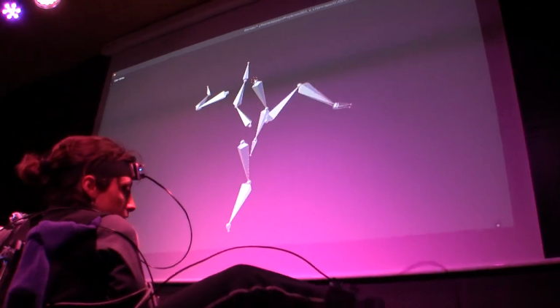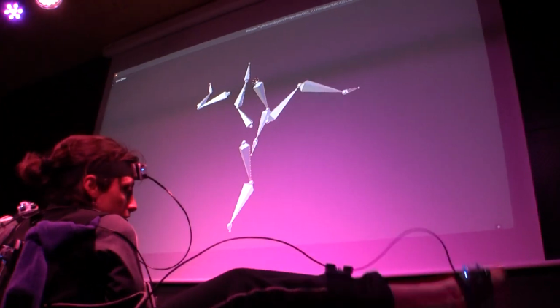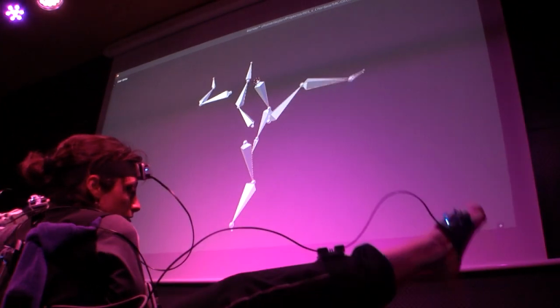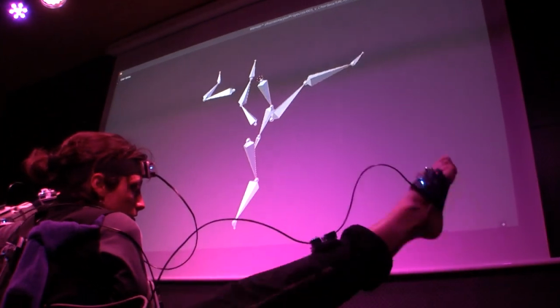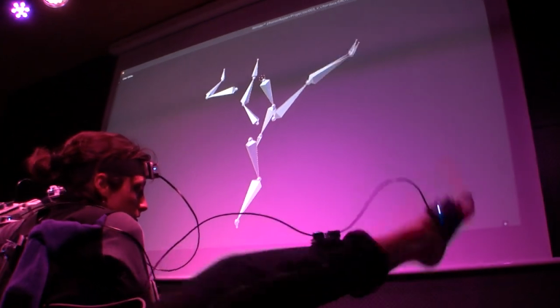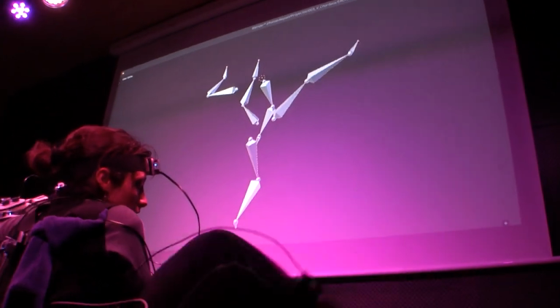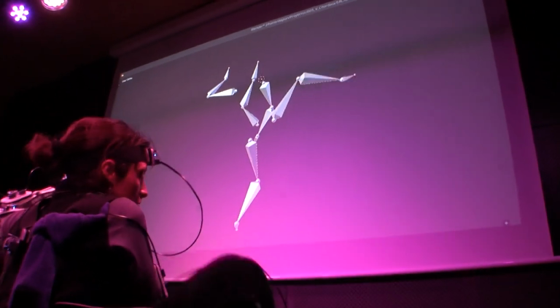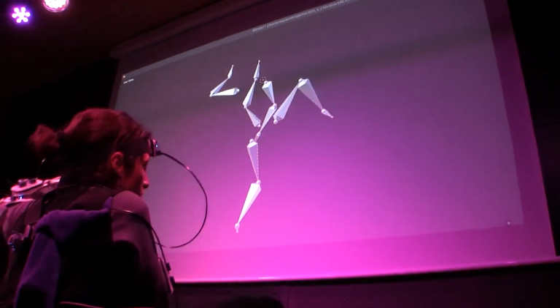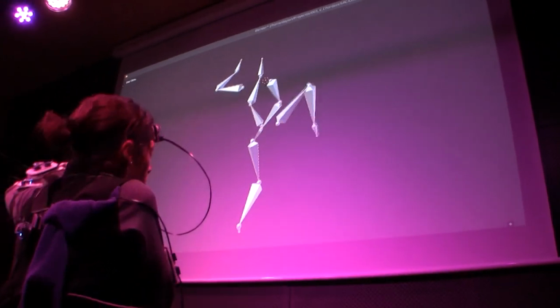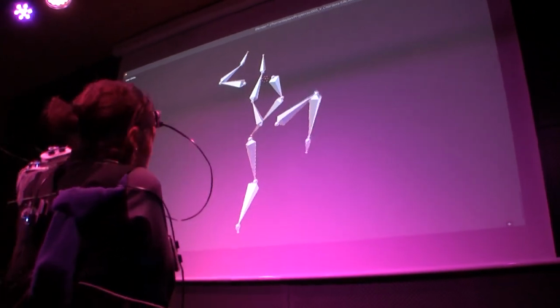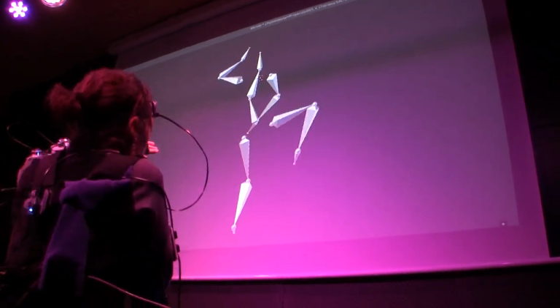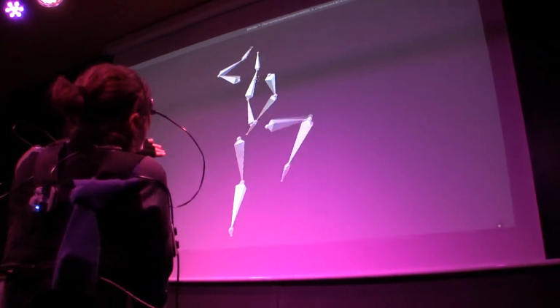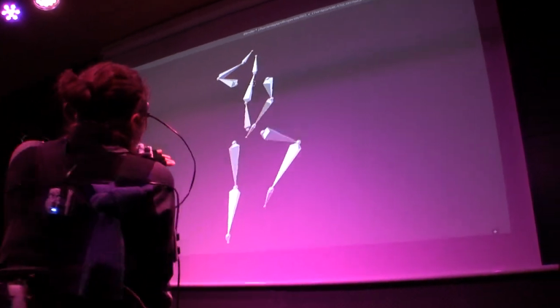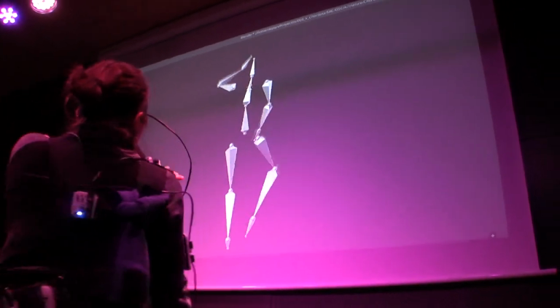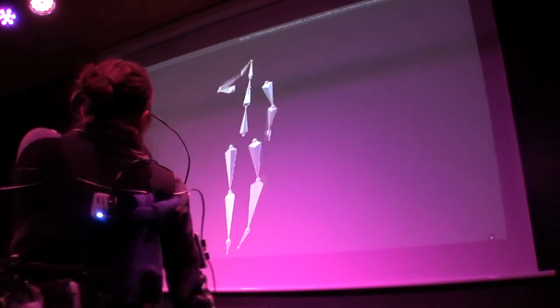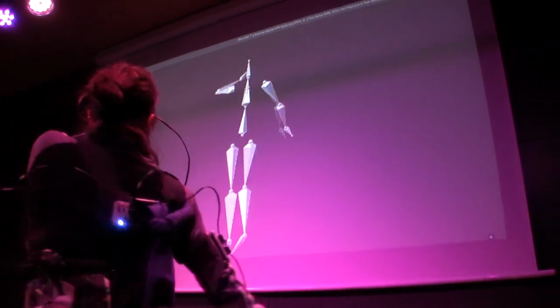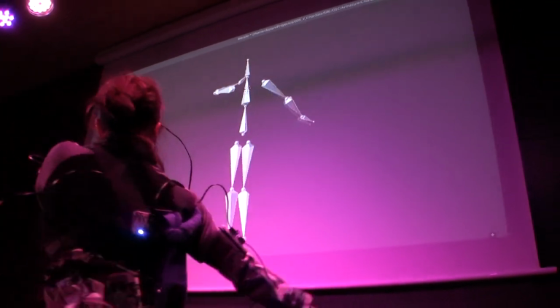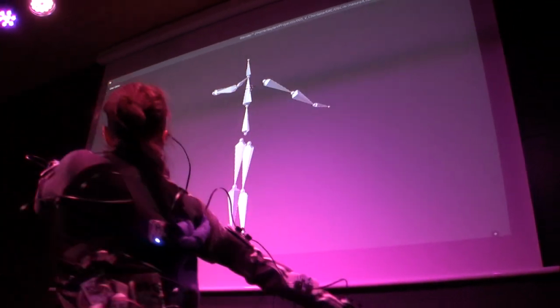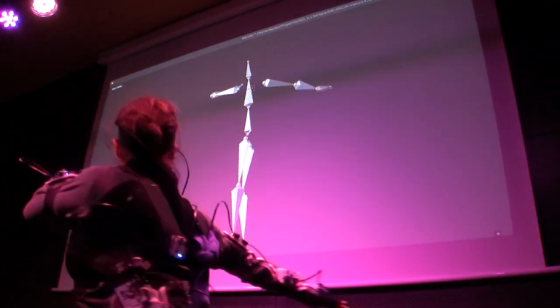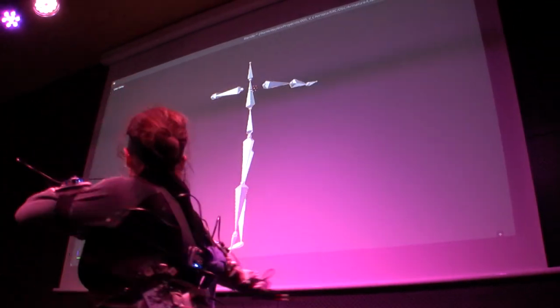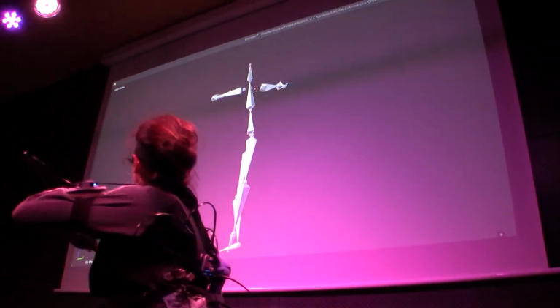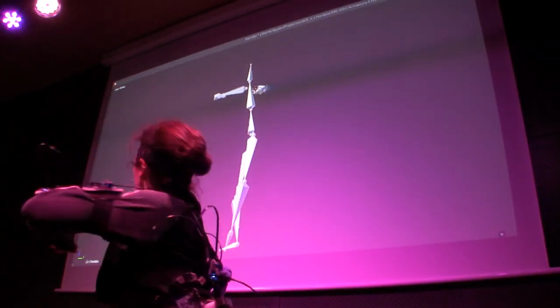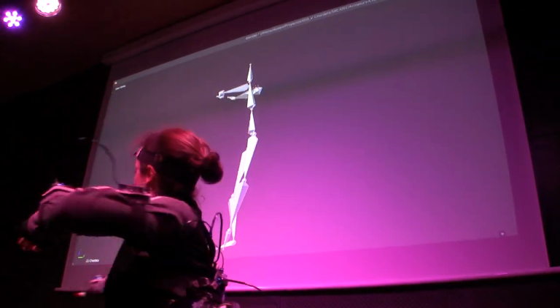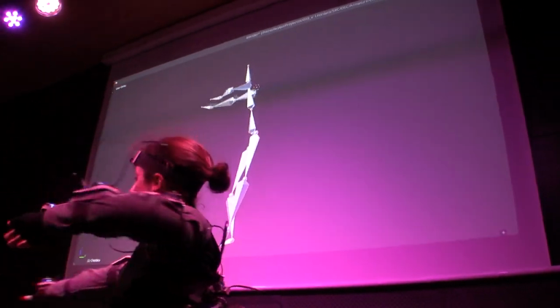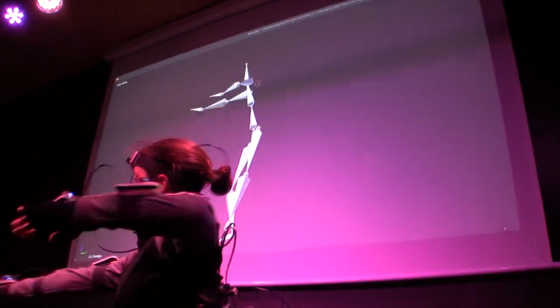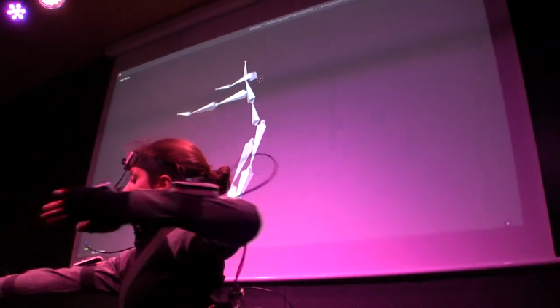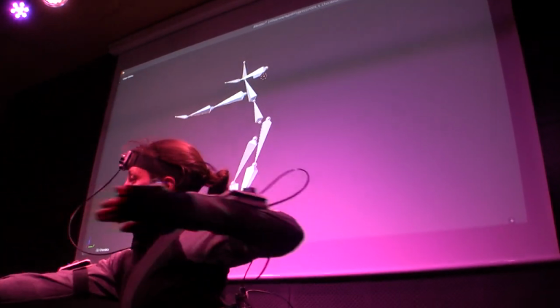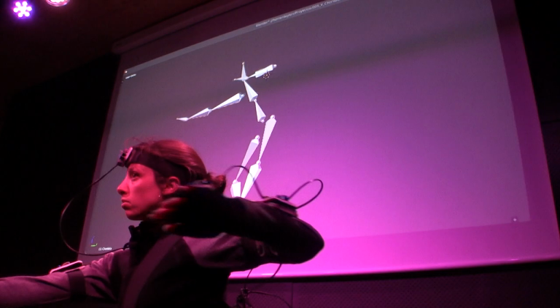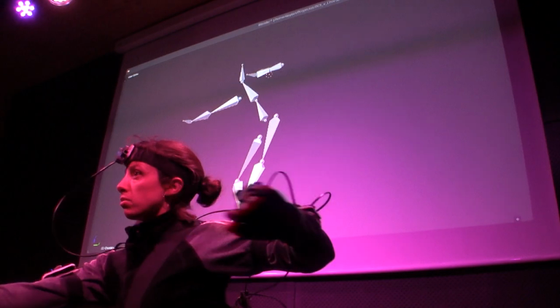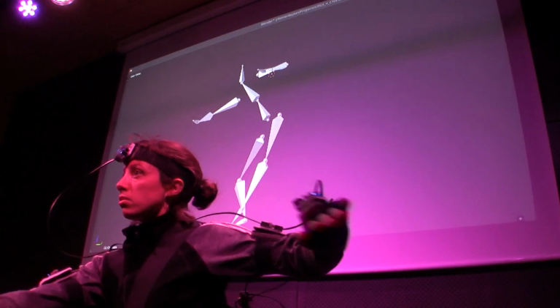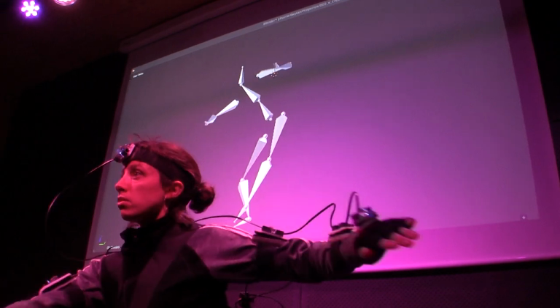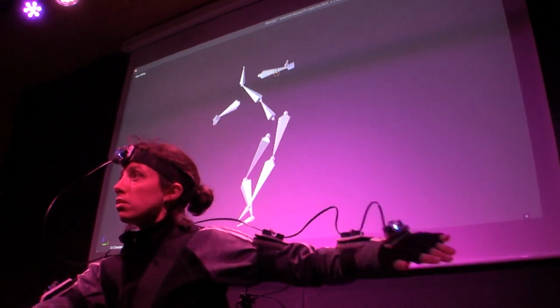CoreData is an inexpensive motion capture system that you will be able to build at home.